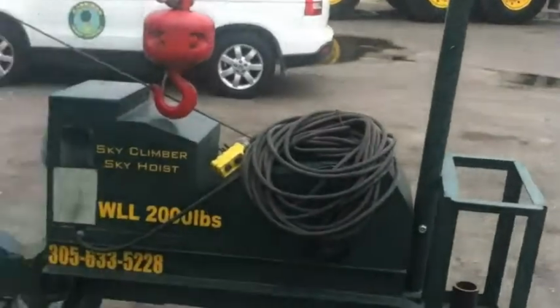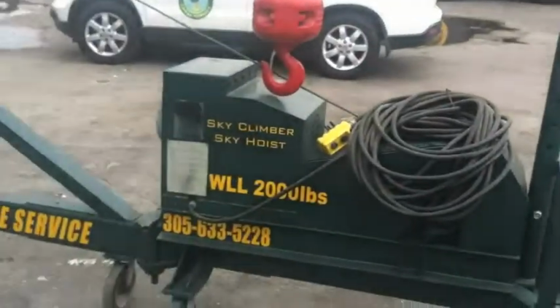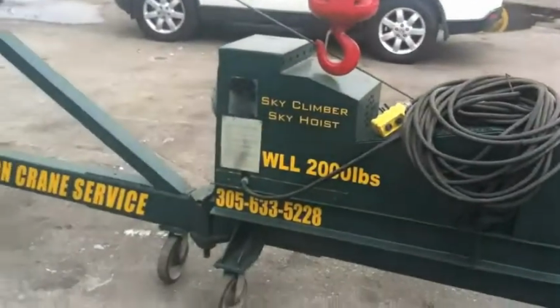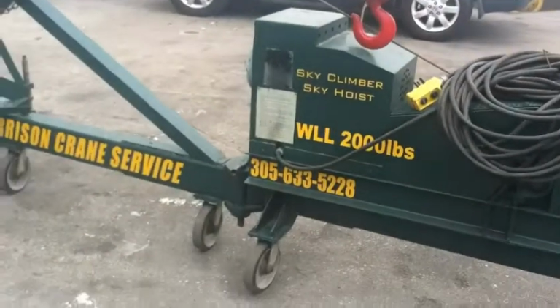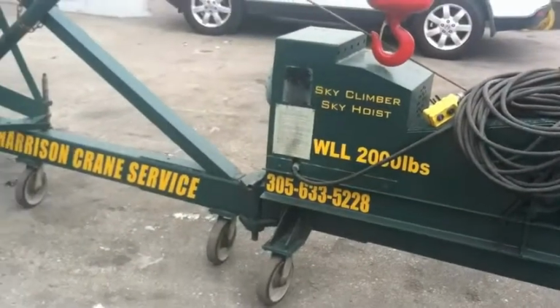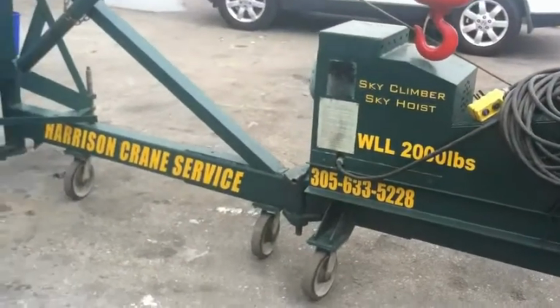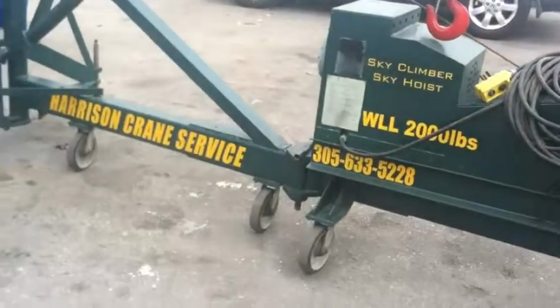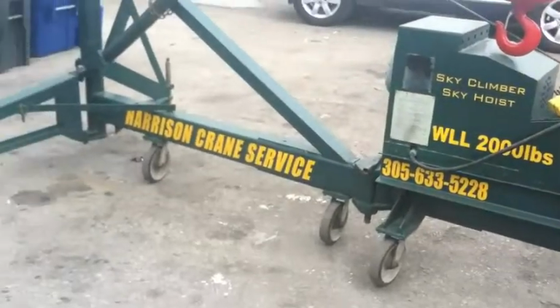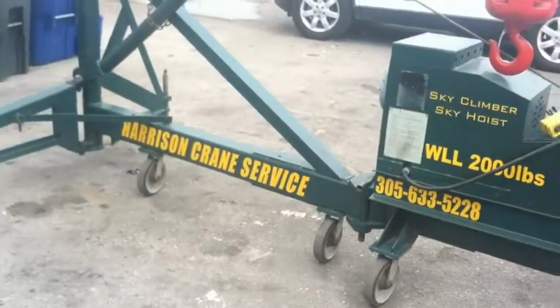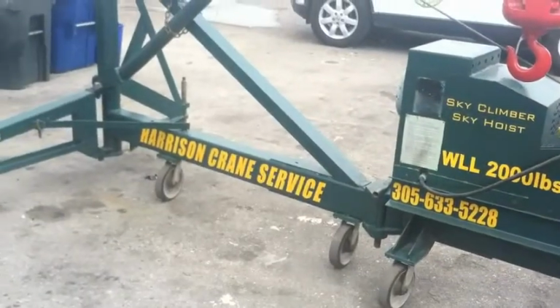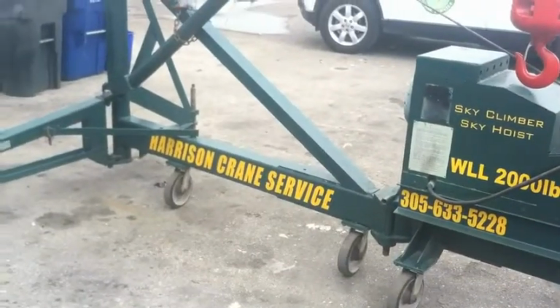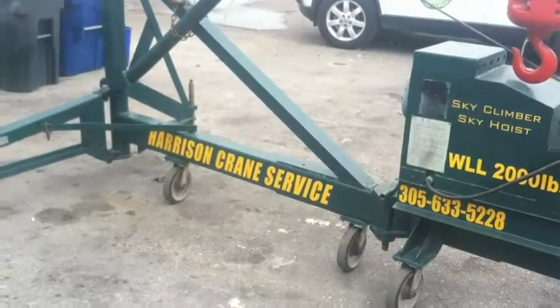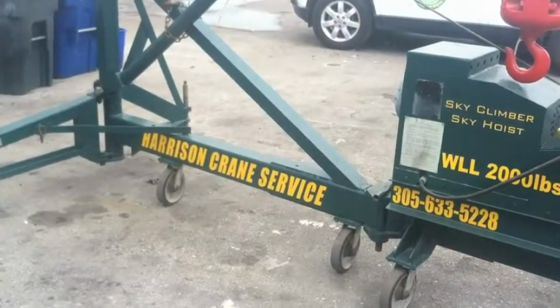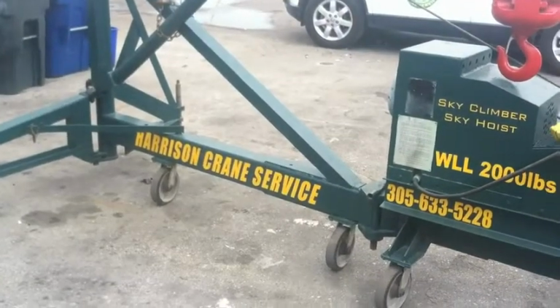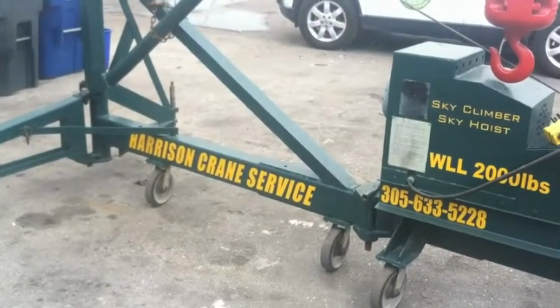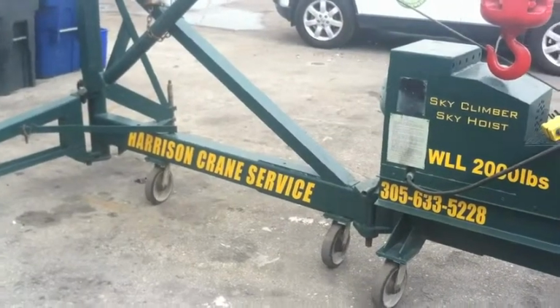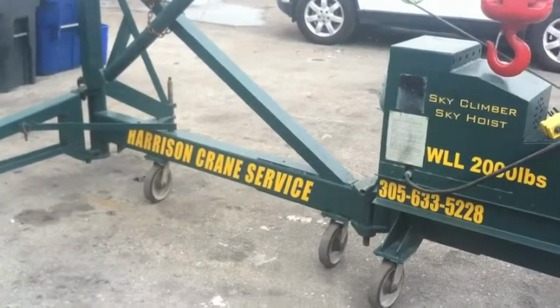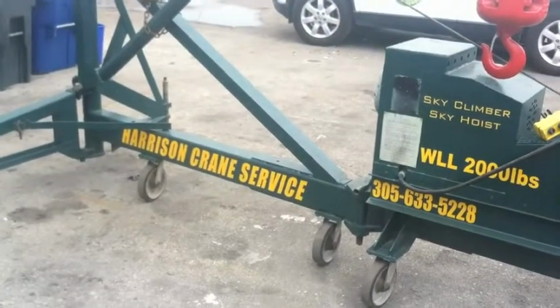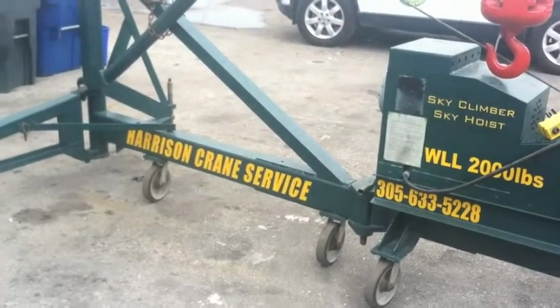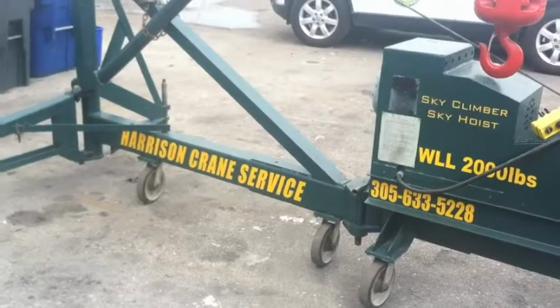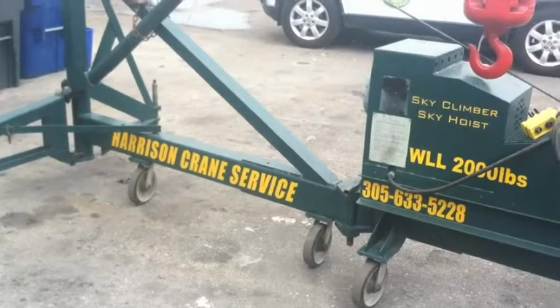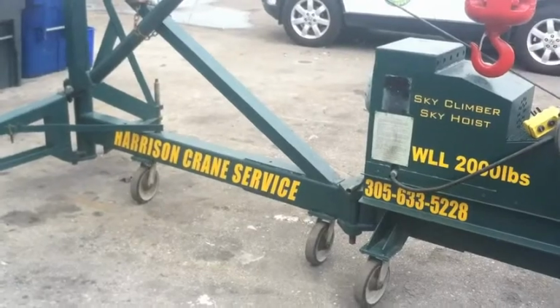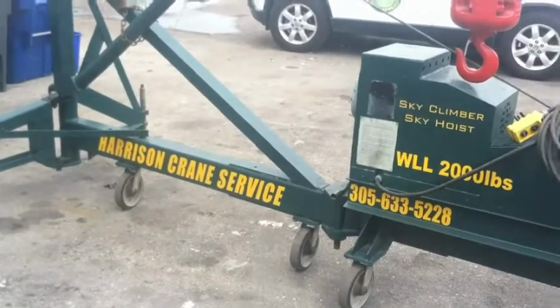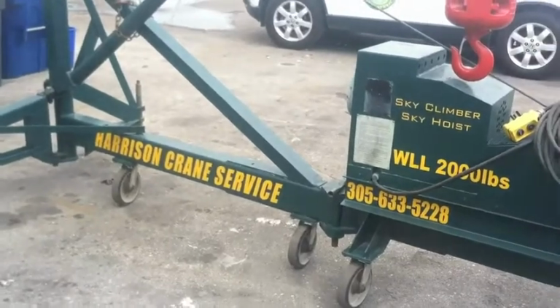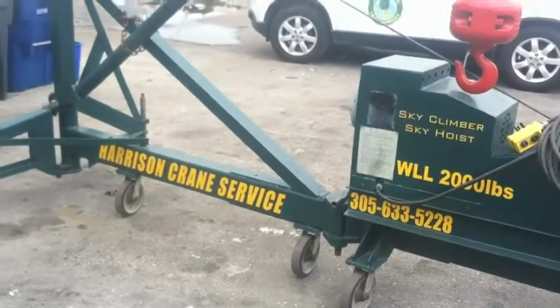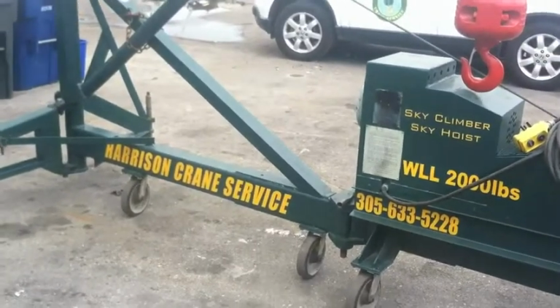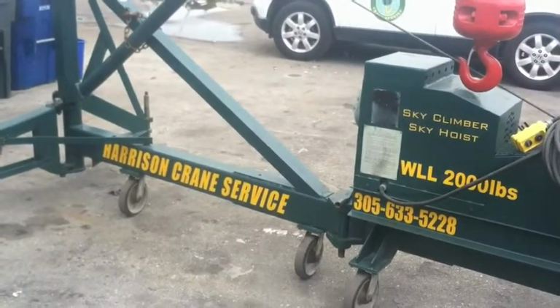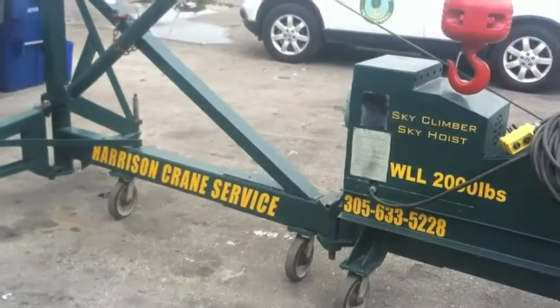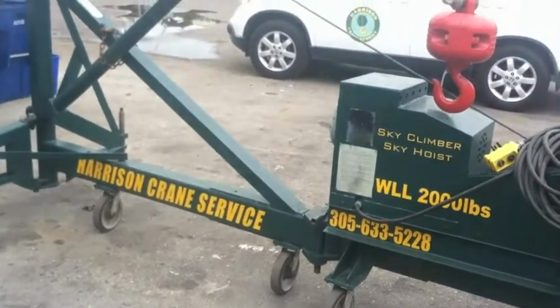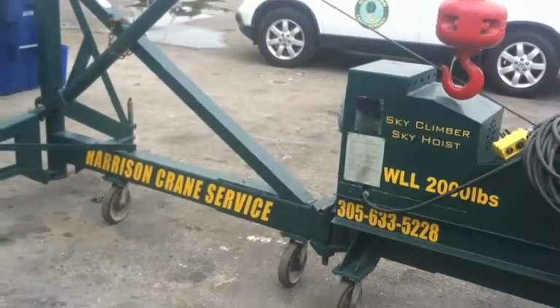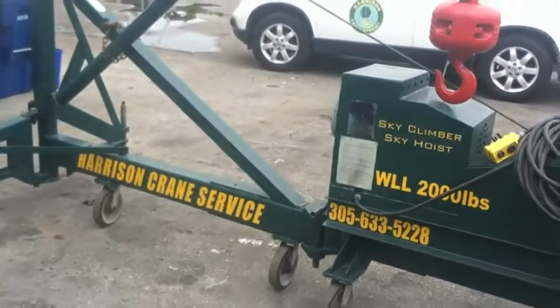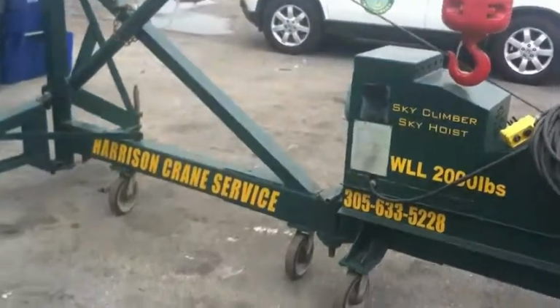All told, the unit weighs about 1,387 pounds without counterweight, with an additional 1,000 pounds of counterweight when it's configured with counterweight.